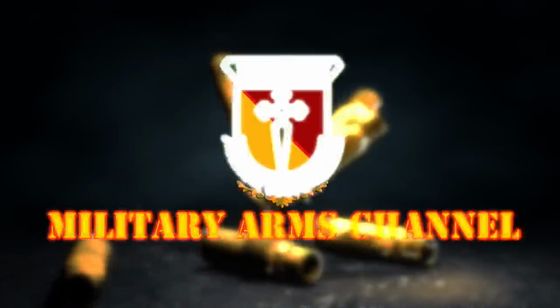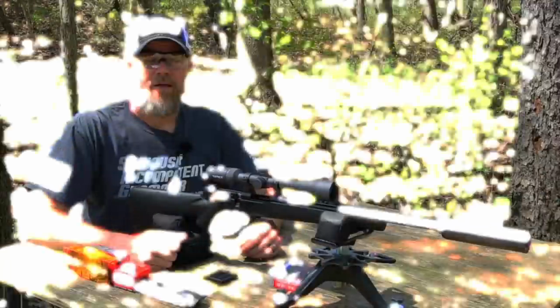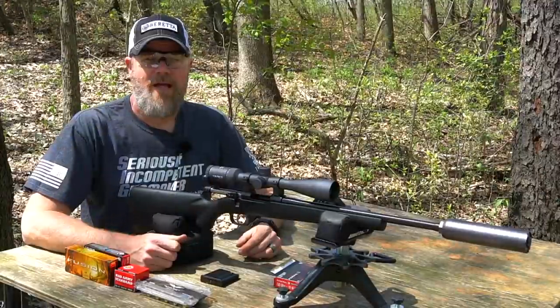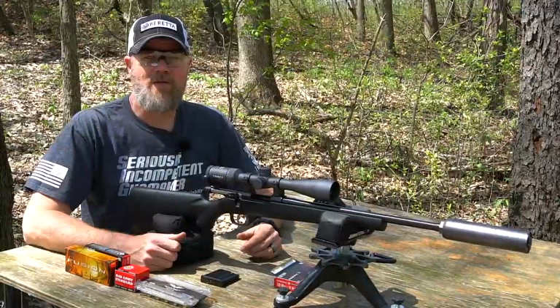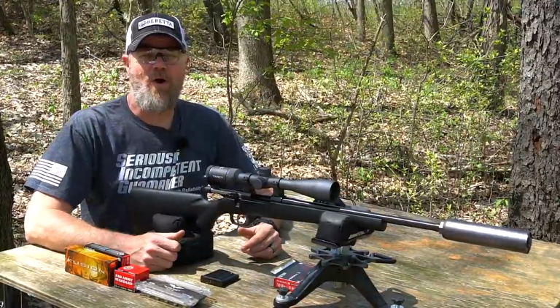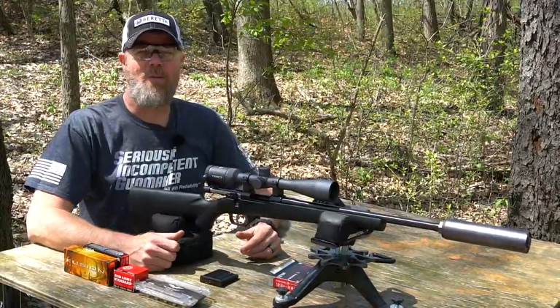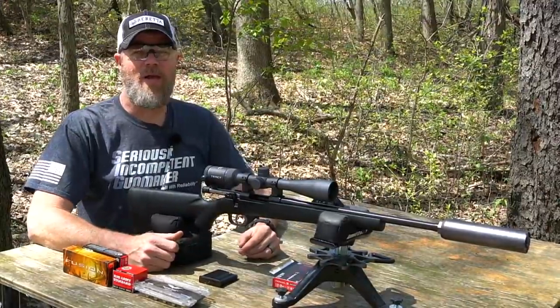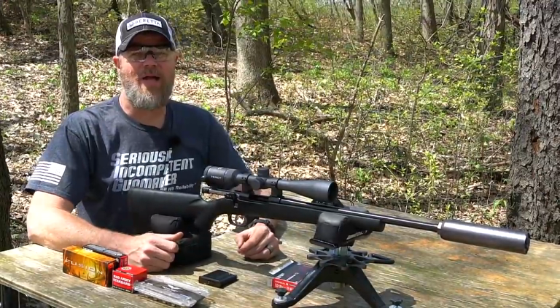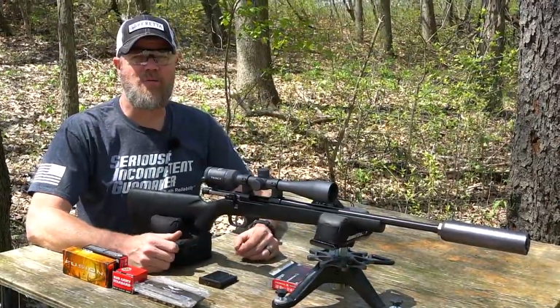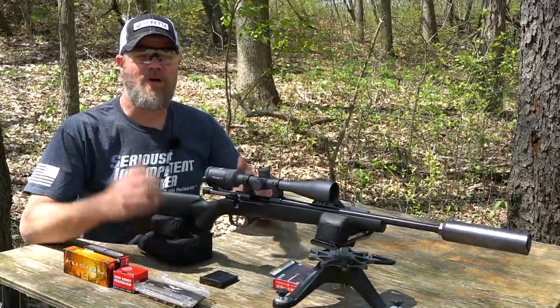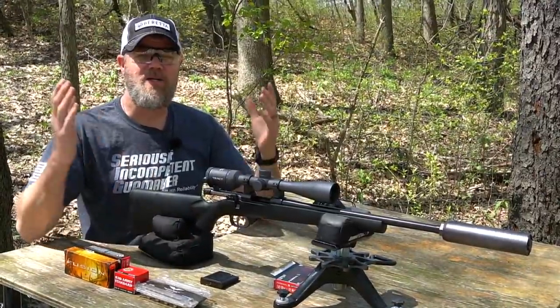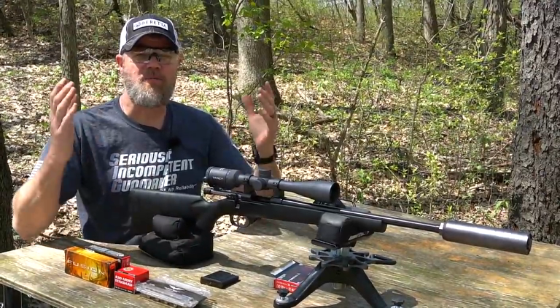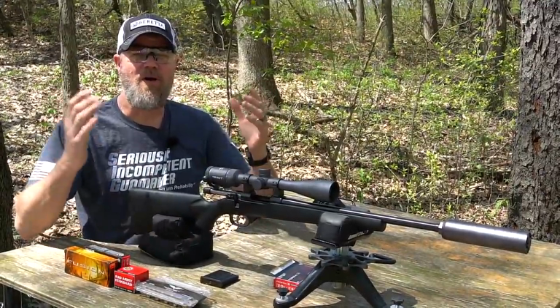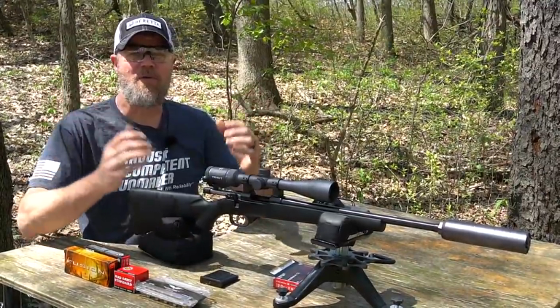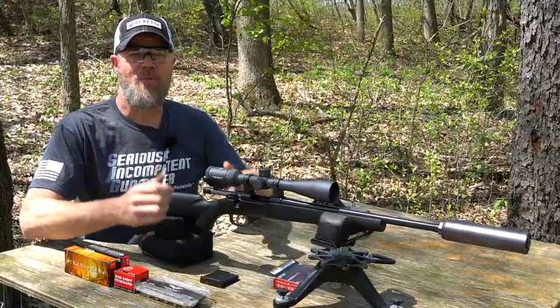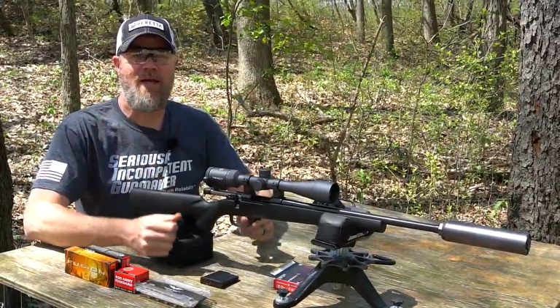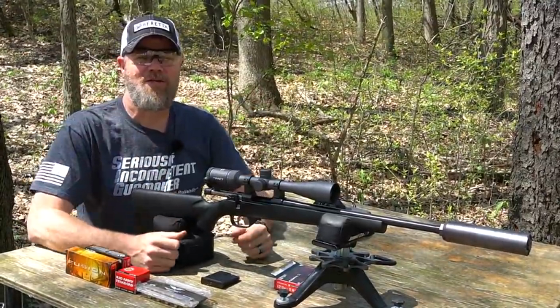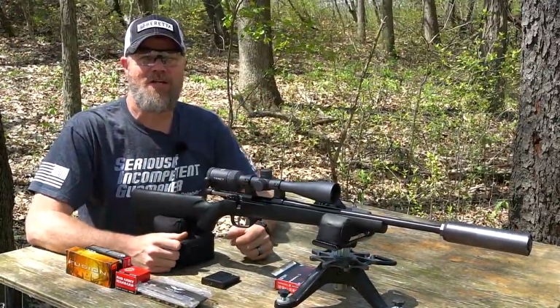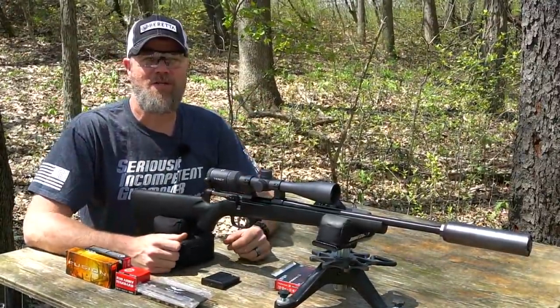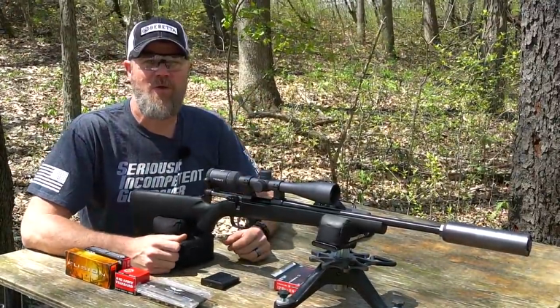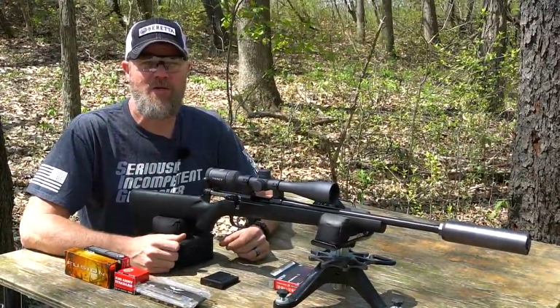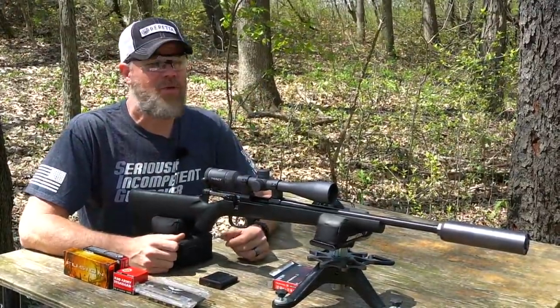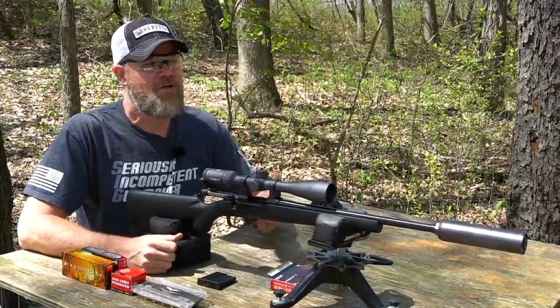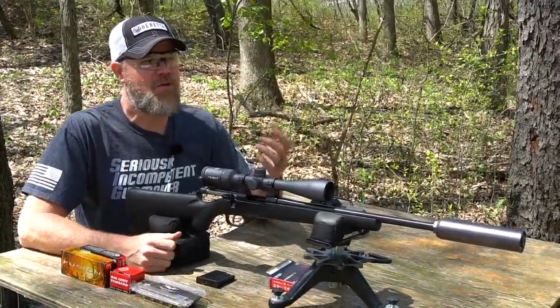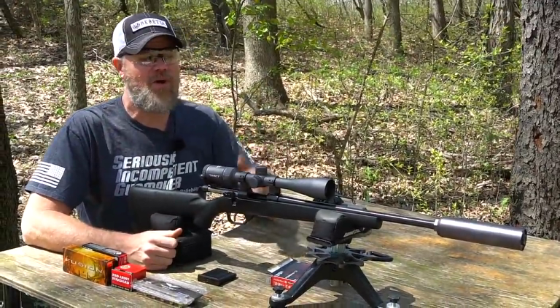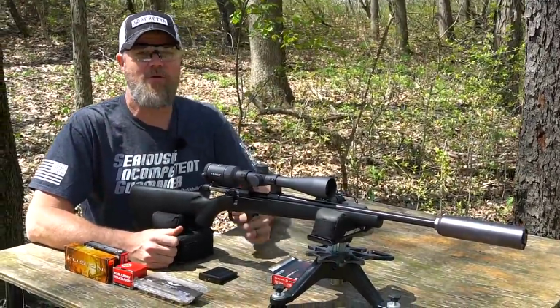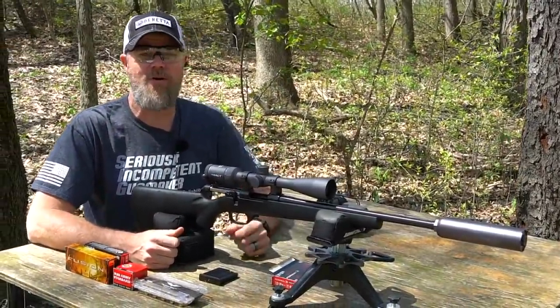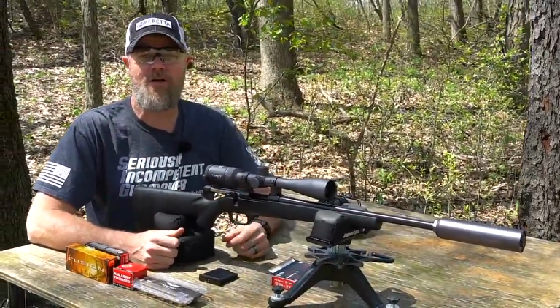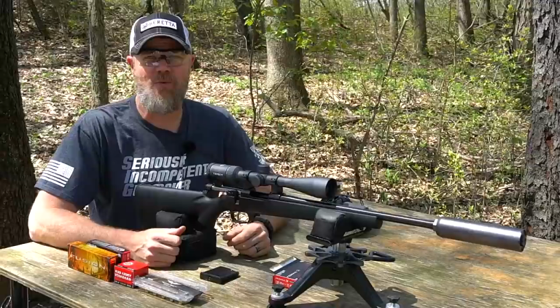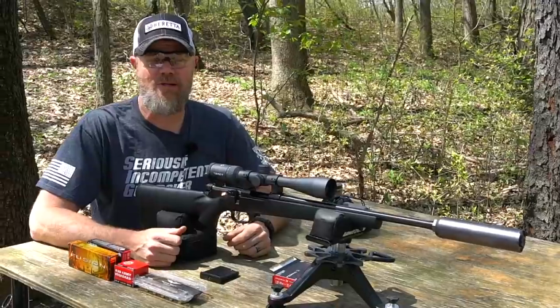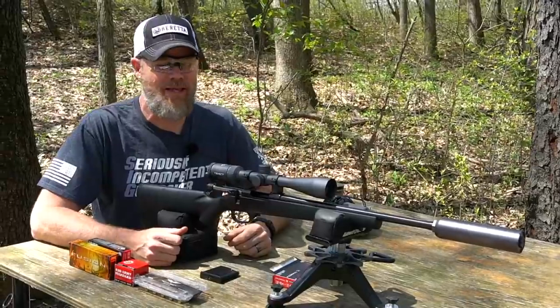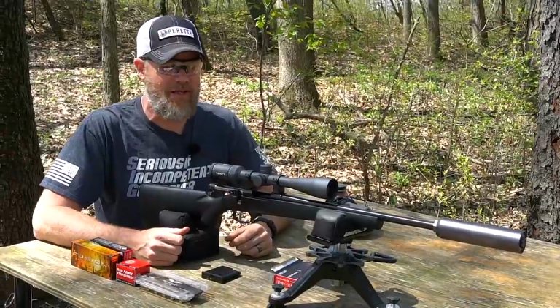Hey guys, welcome back. Spring has sprung and we're back at Jason's range where we can shoot 100 yards once again.